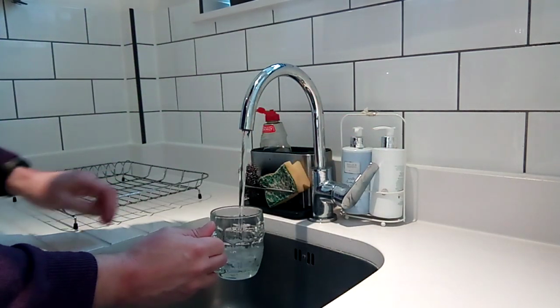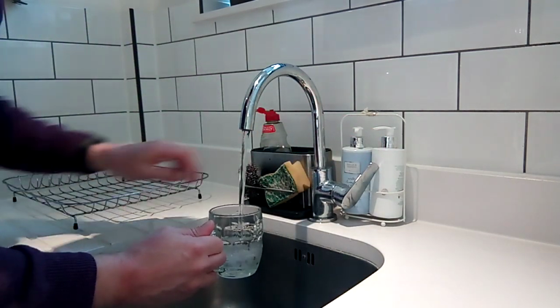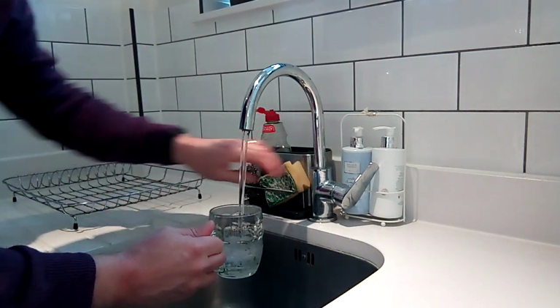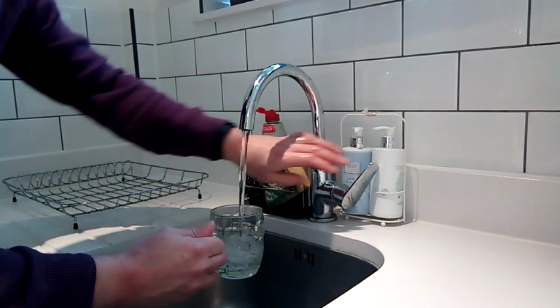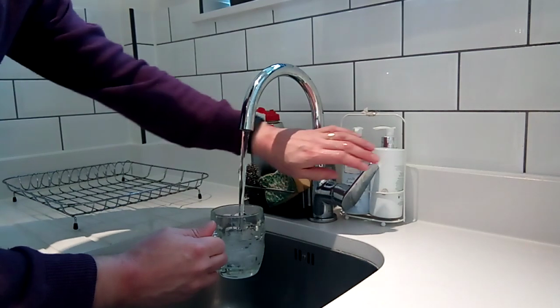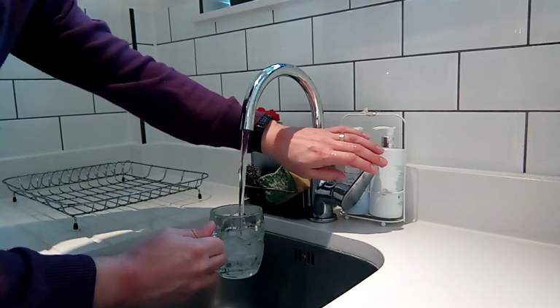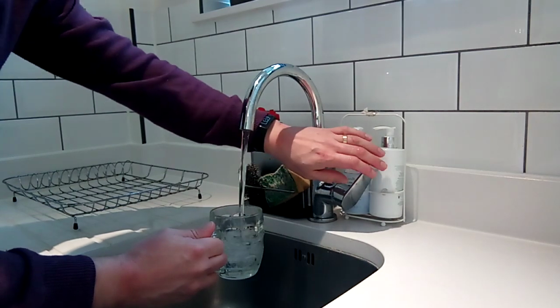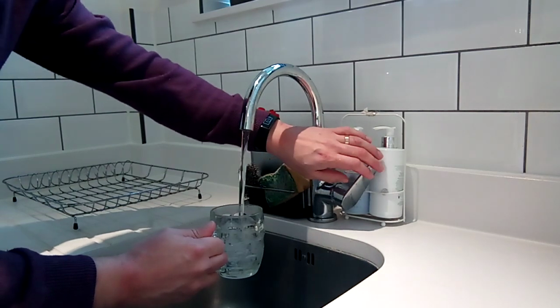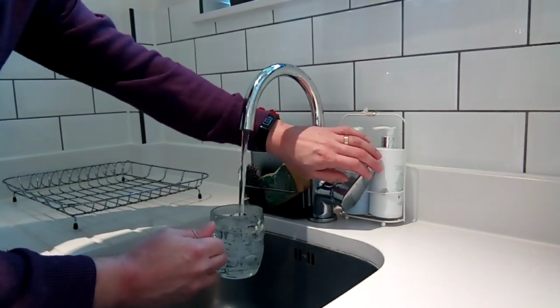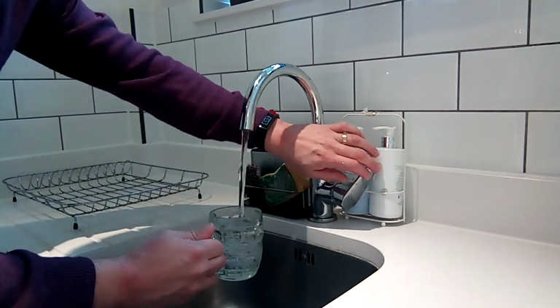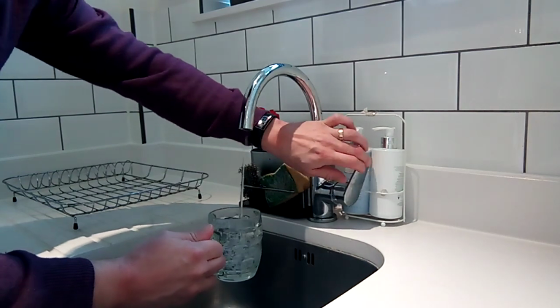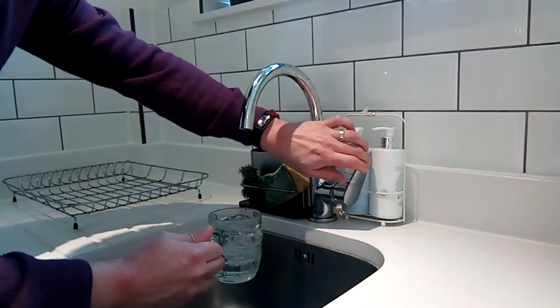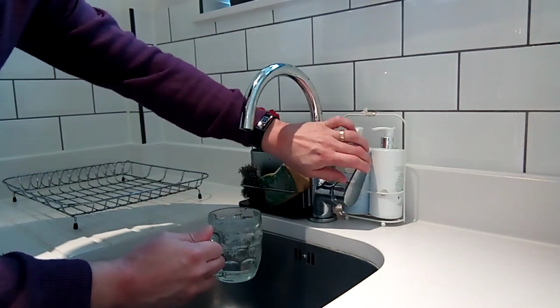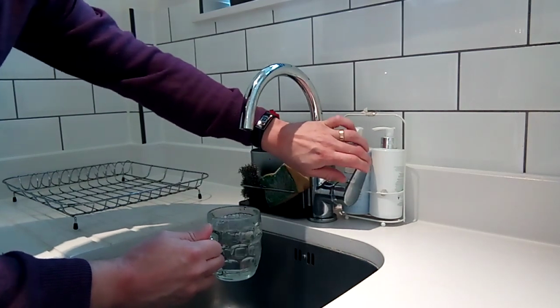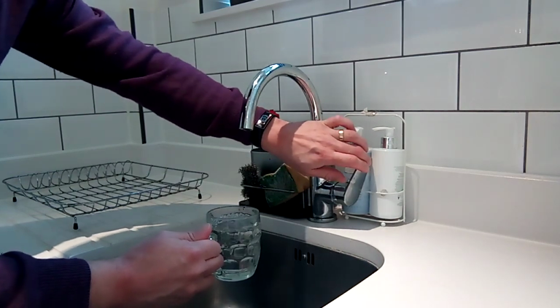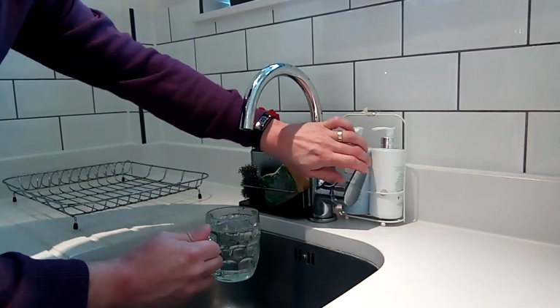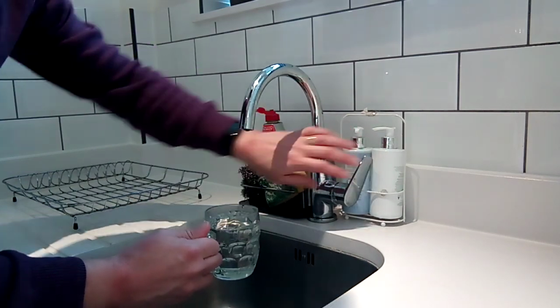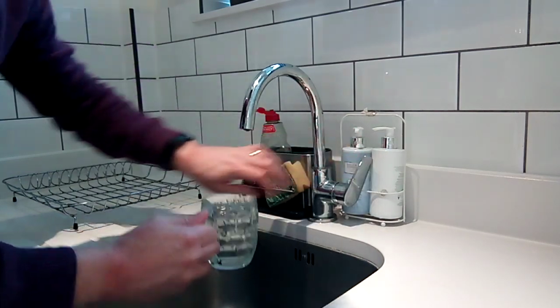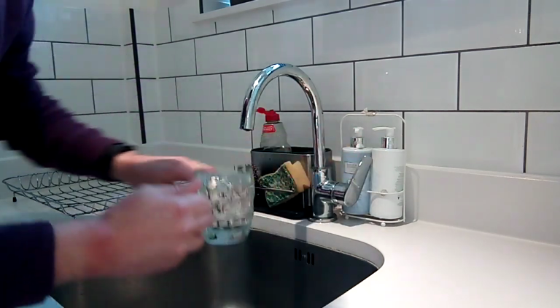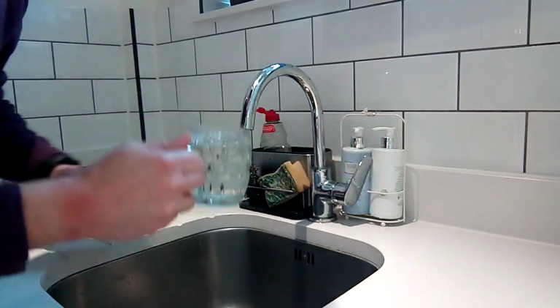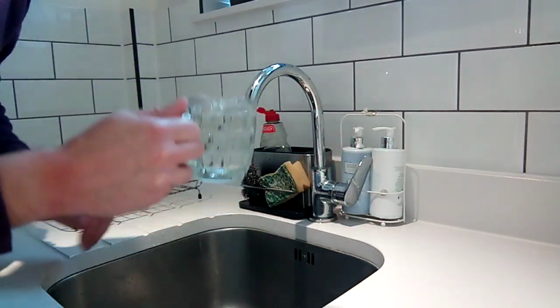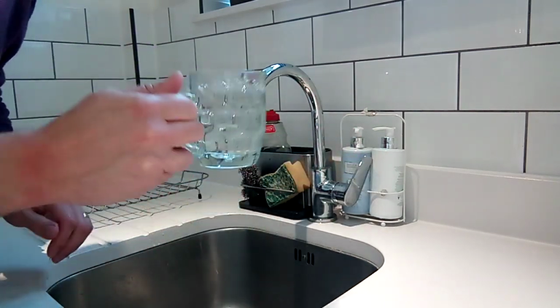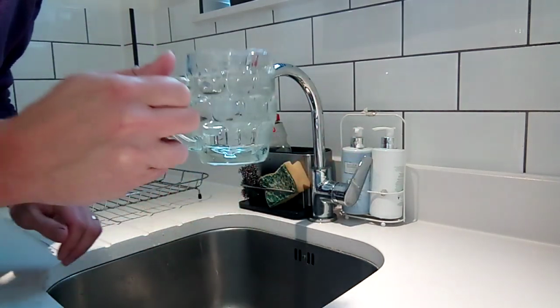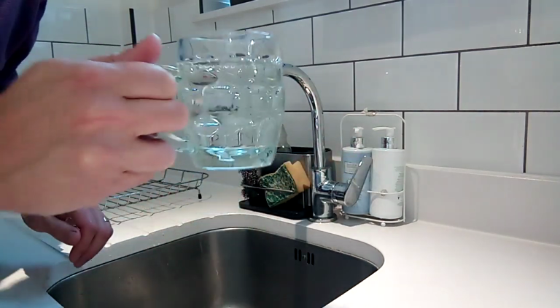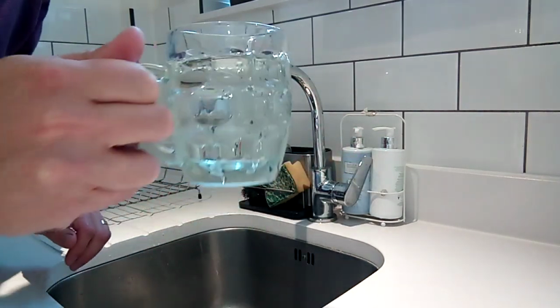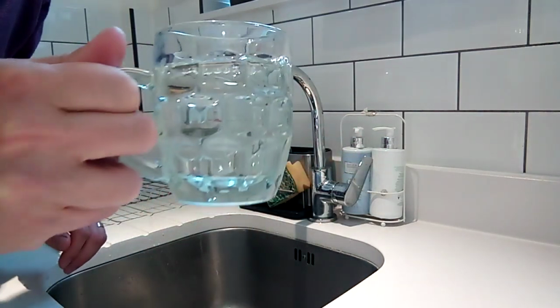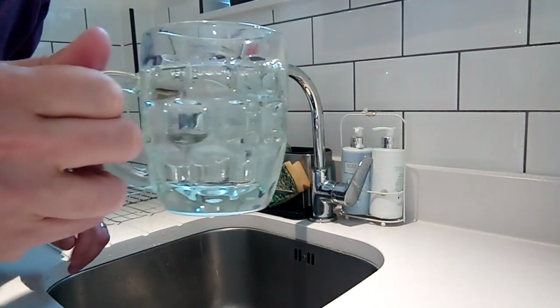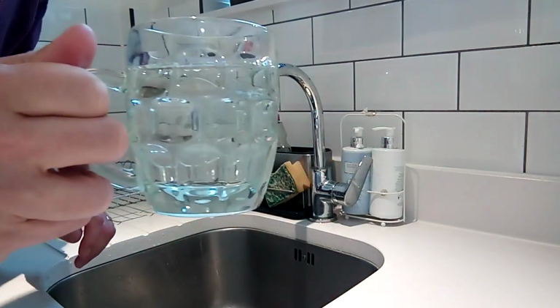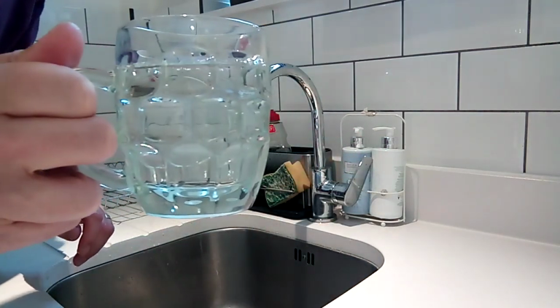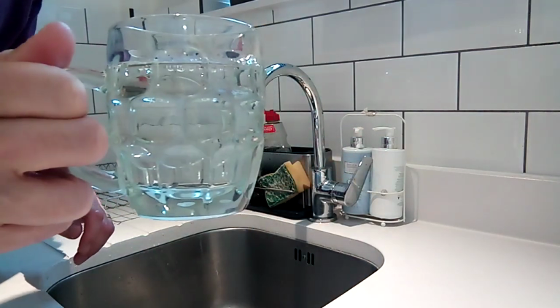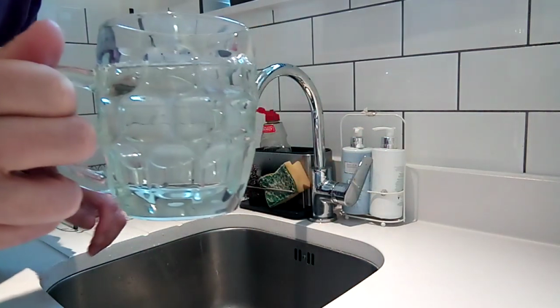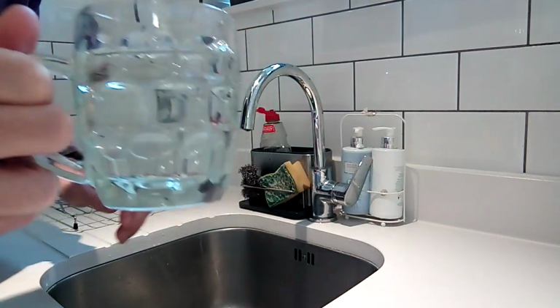And then we fill — fill, fill, fill — nearing the top. Stop! And then we have a perfect glass of water.